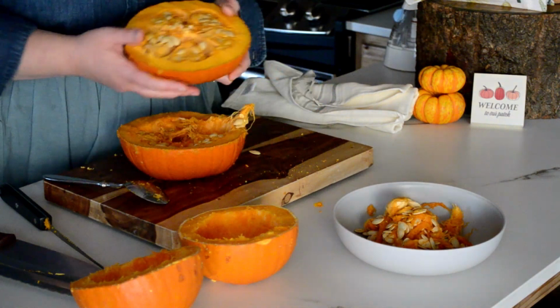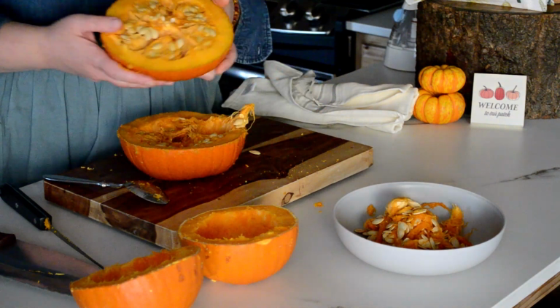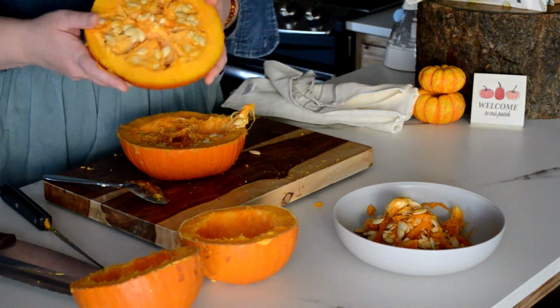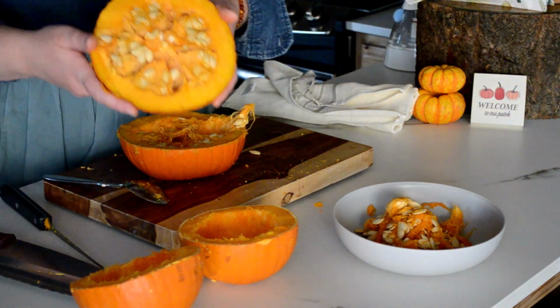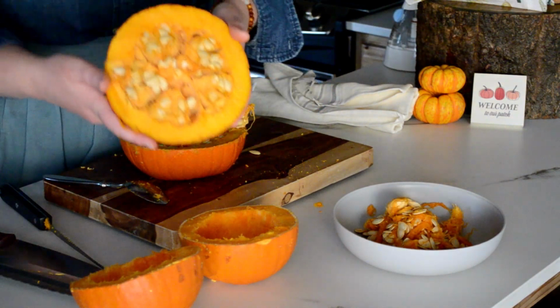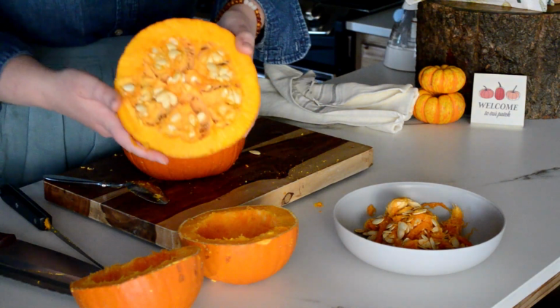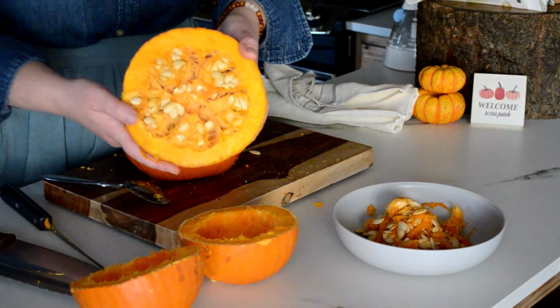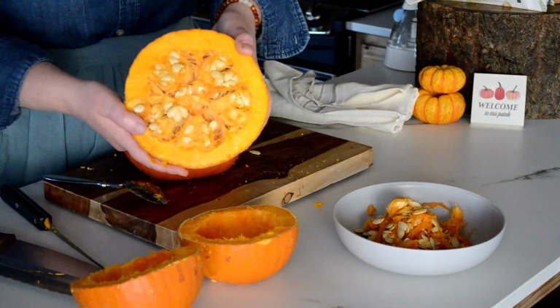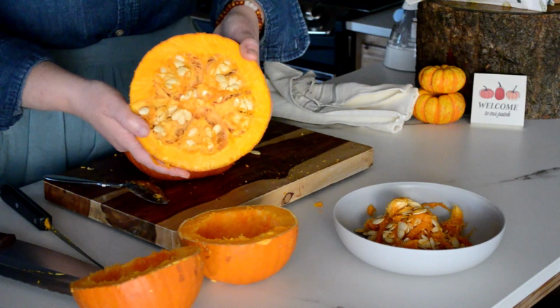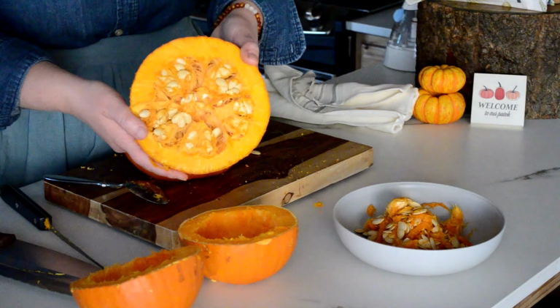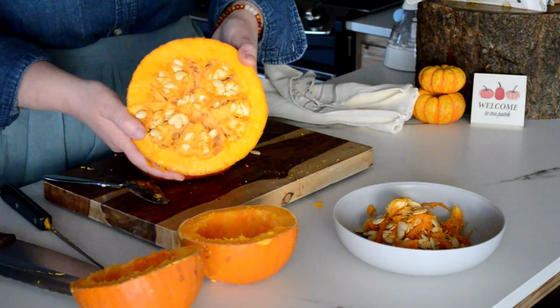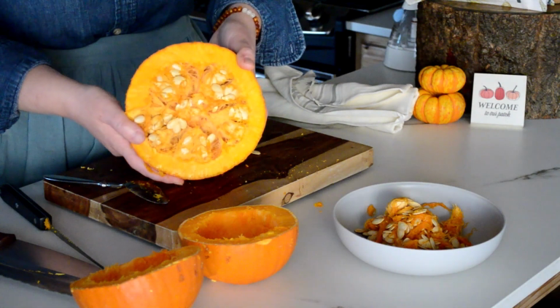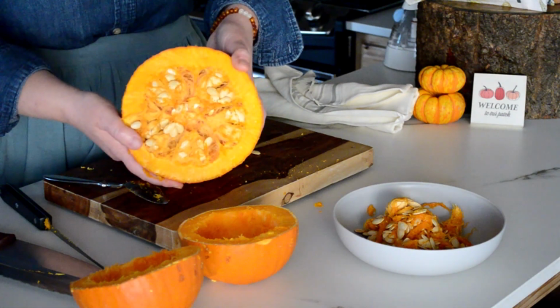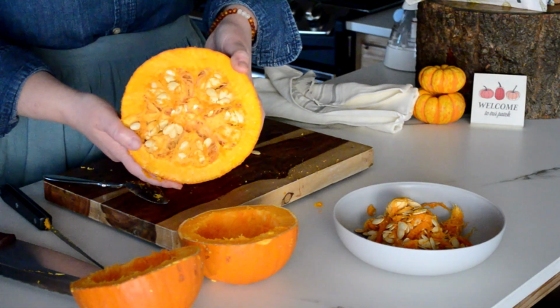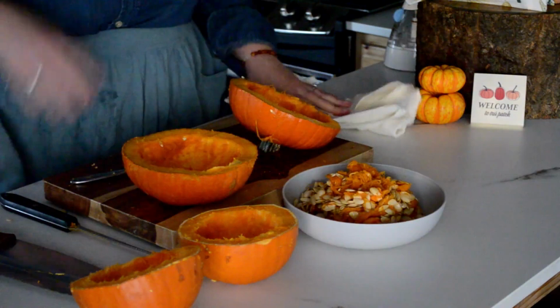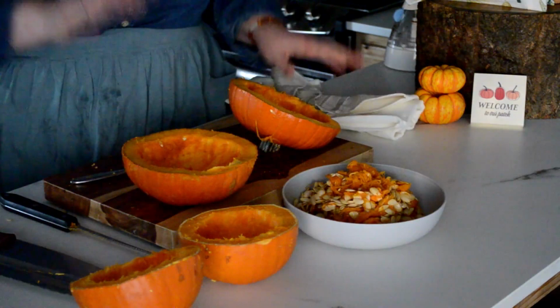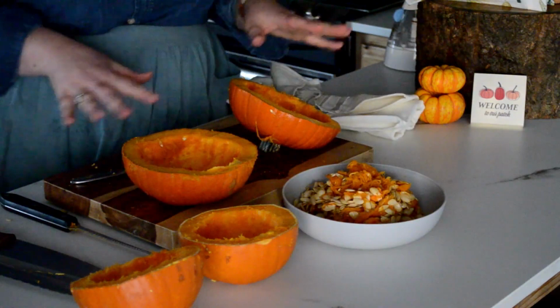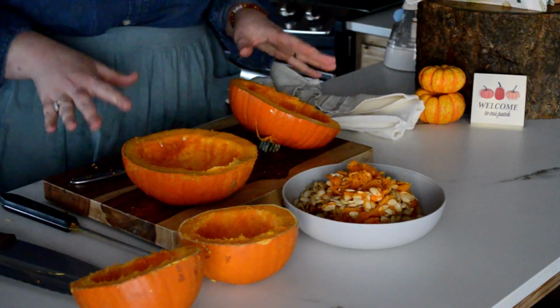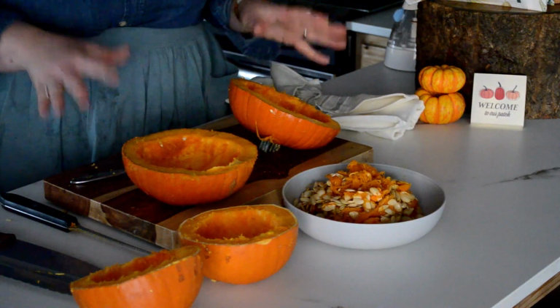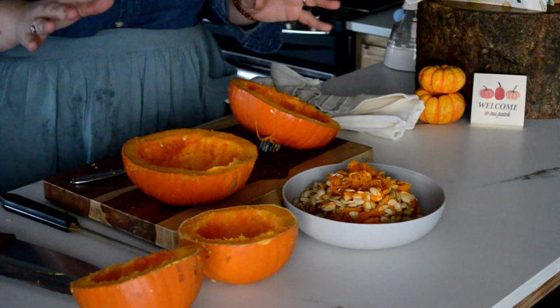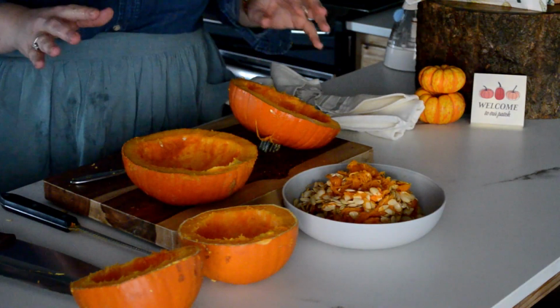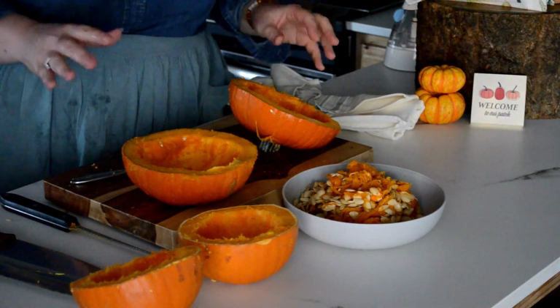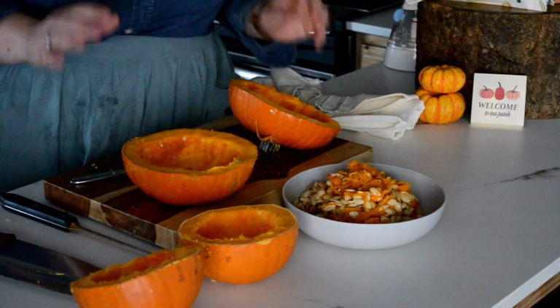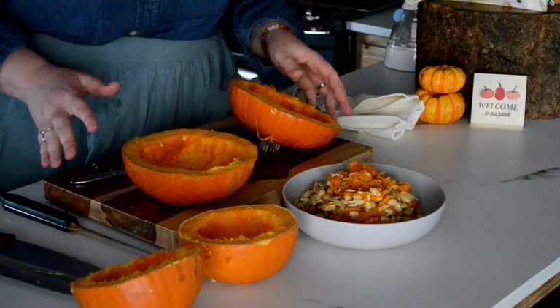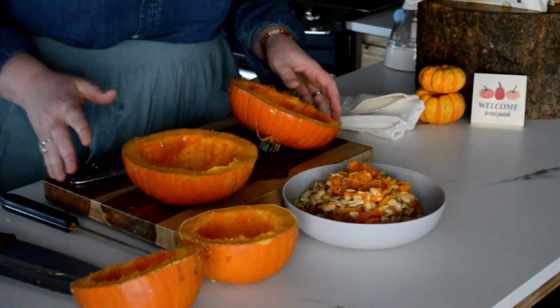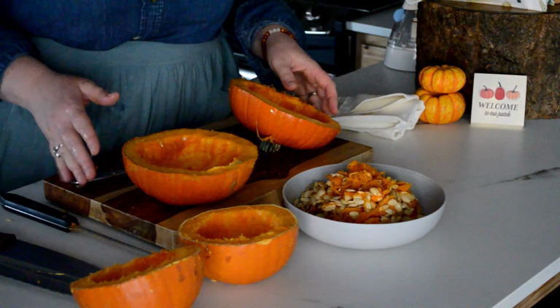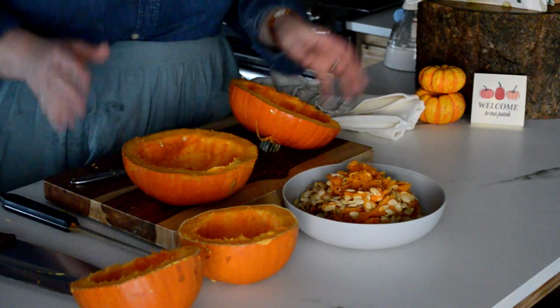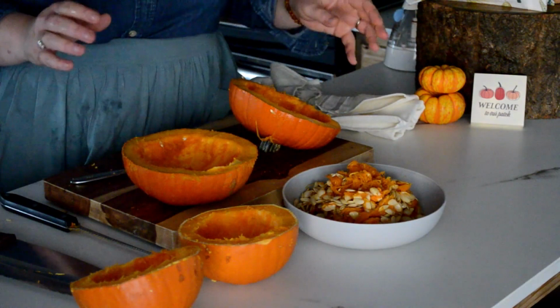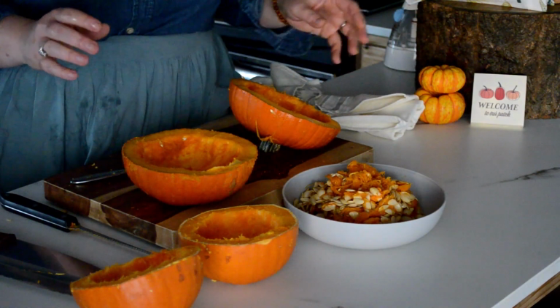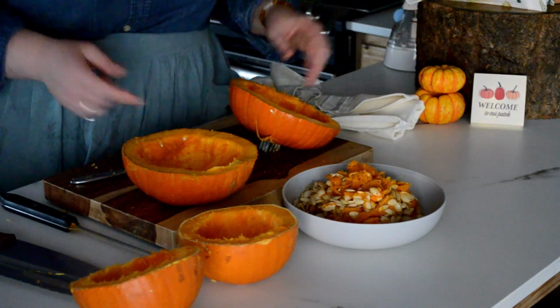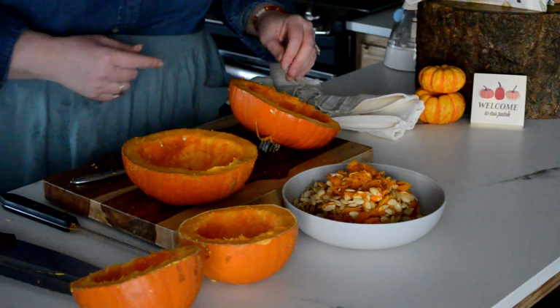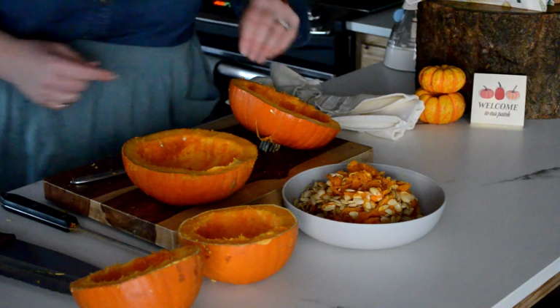It's a beautiful pumpkin inside. All right, now we'll go ahead and put these on our cookie tray and start baking.